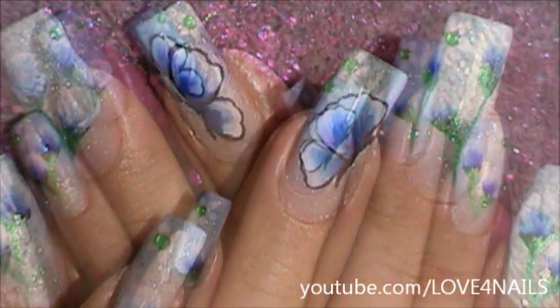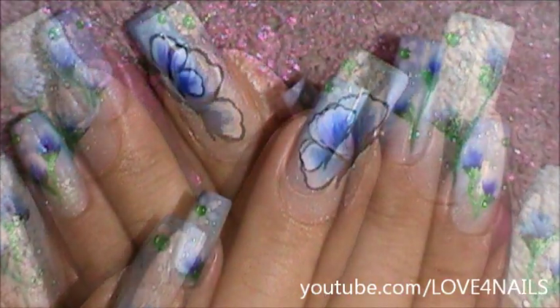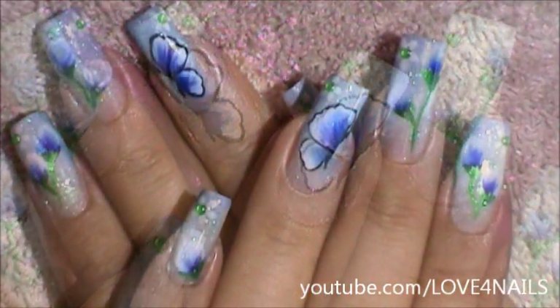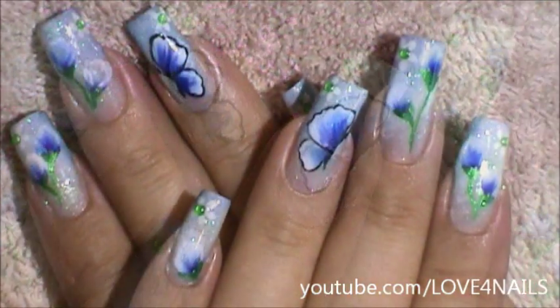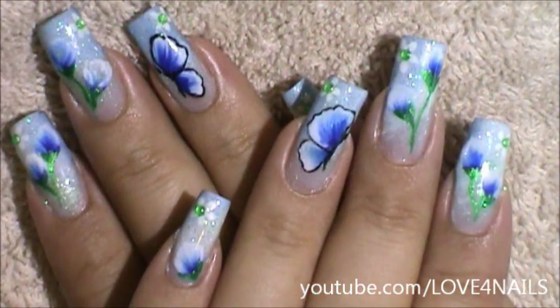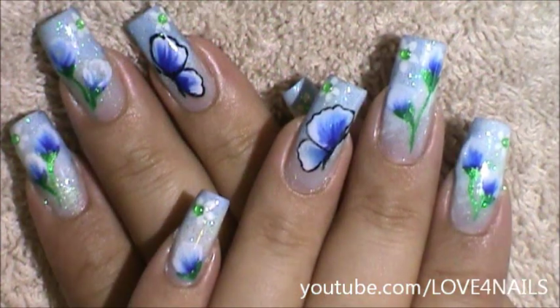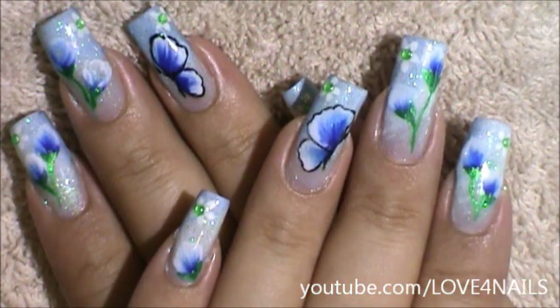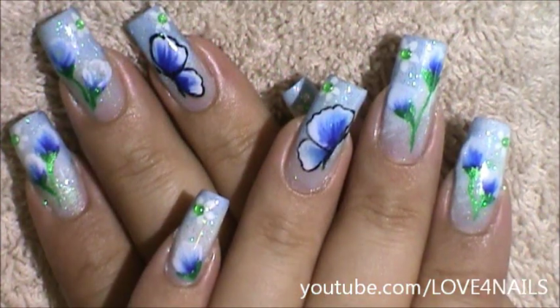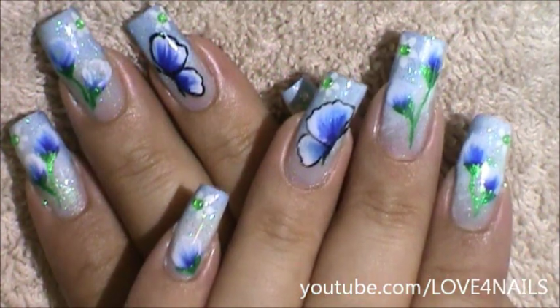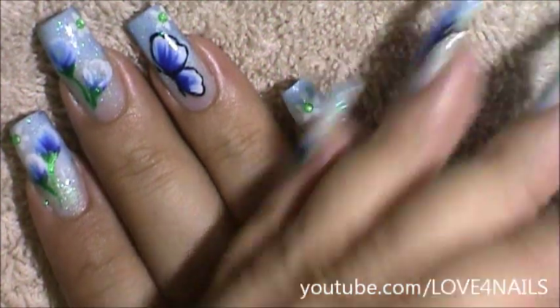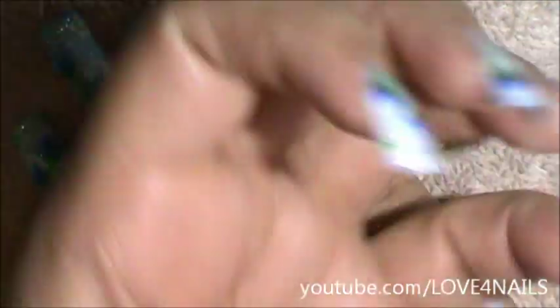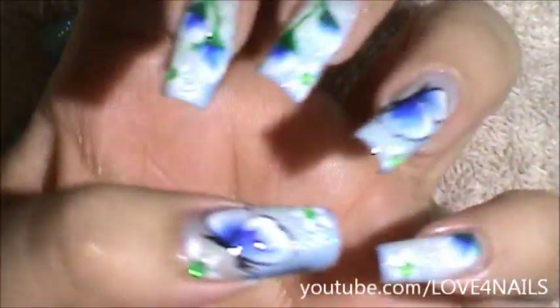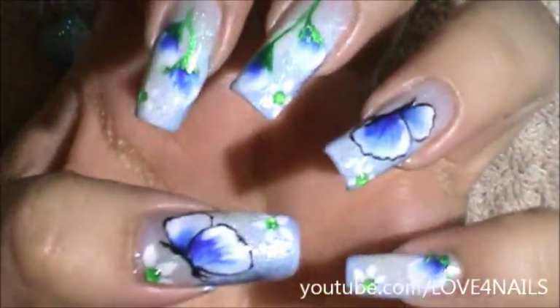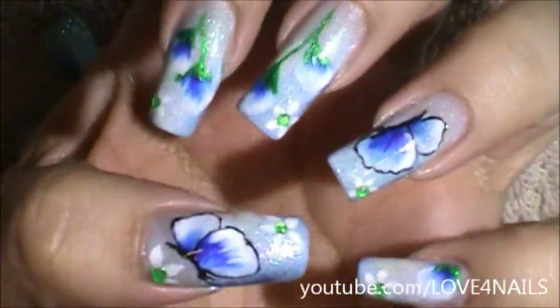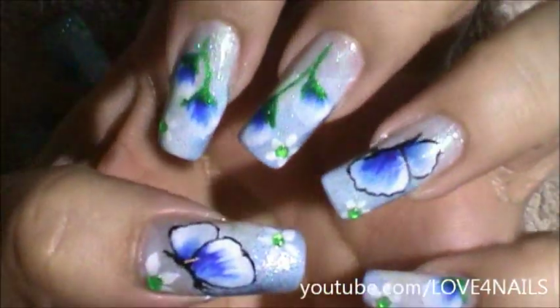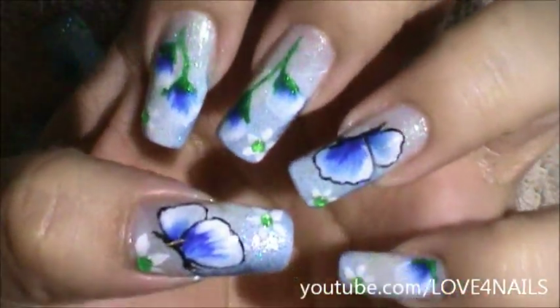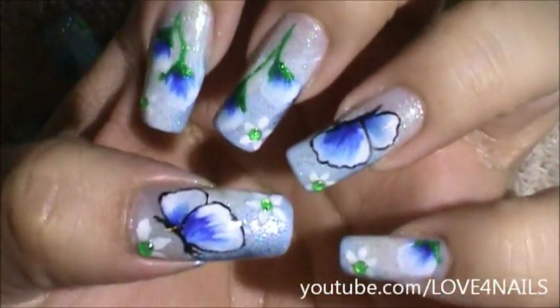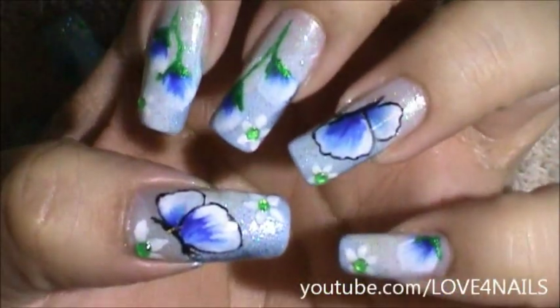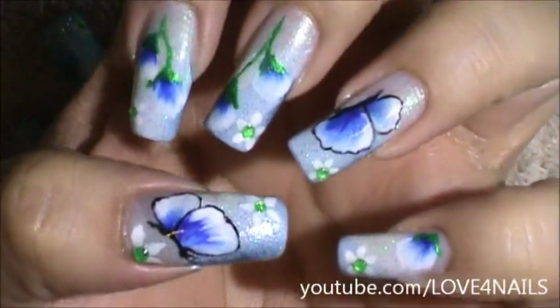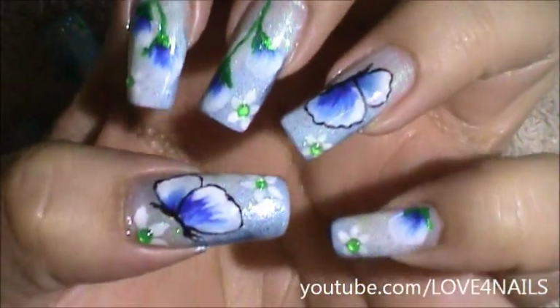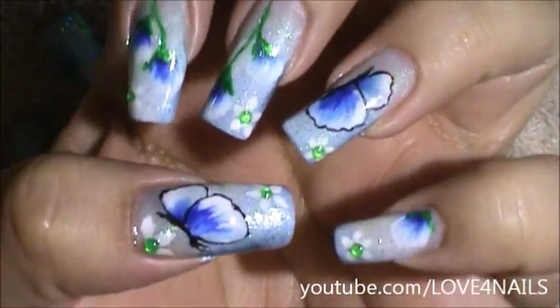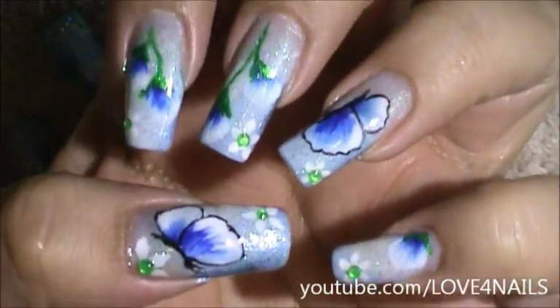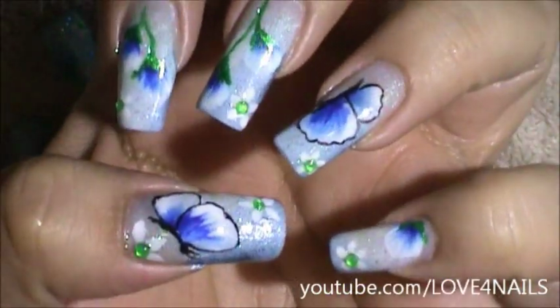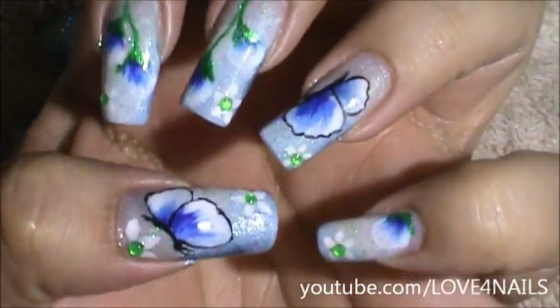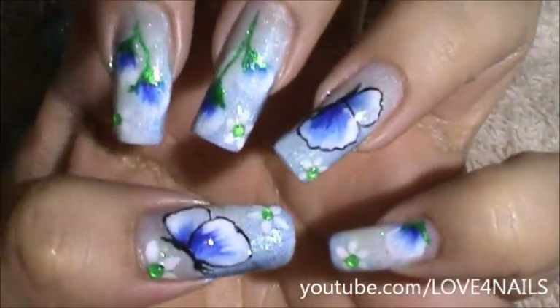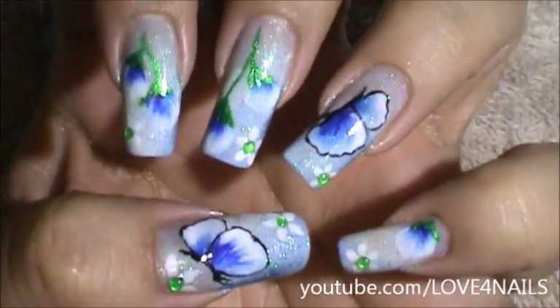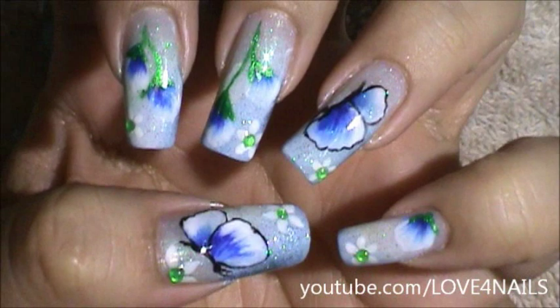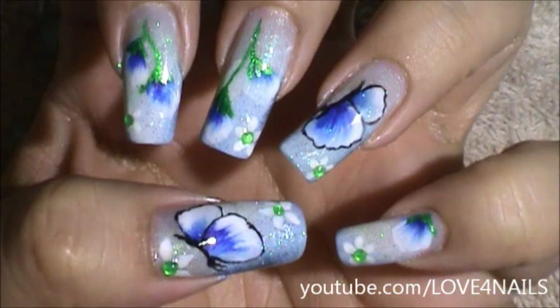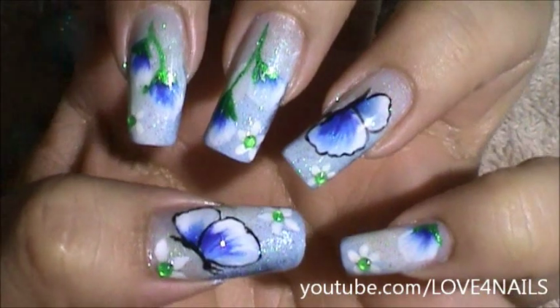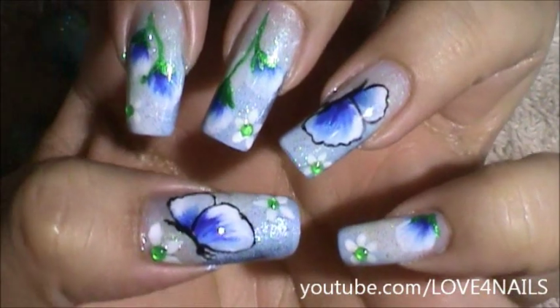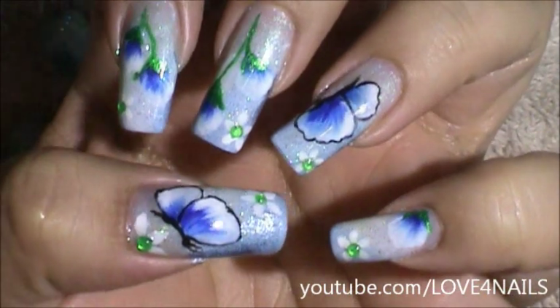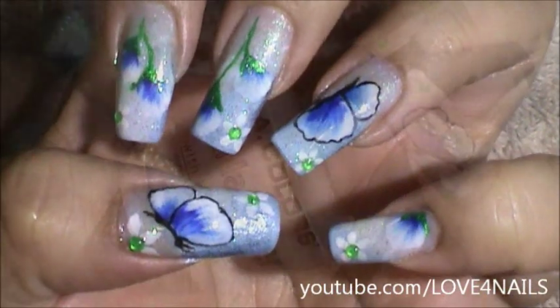Hello, I hope you guys are all doing great. This is the nail art design we'll be working on today. Let's get started.